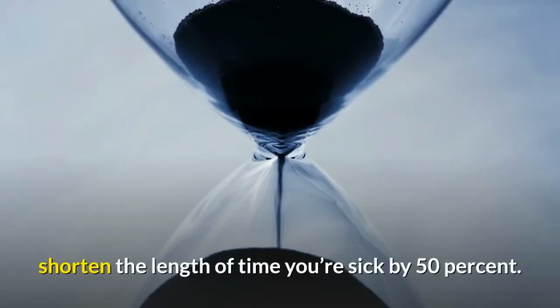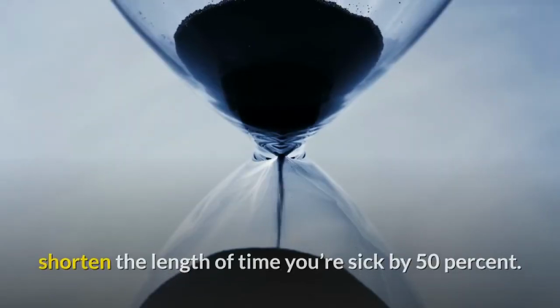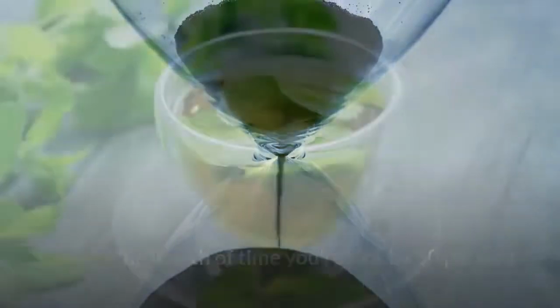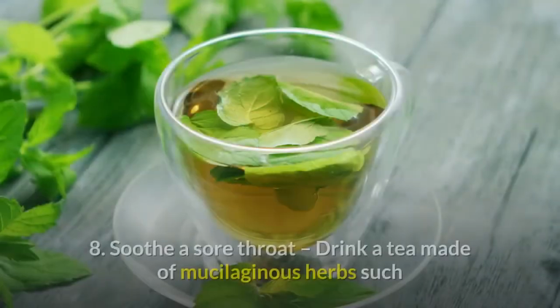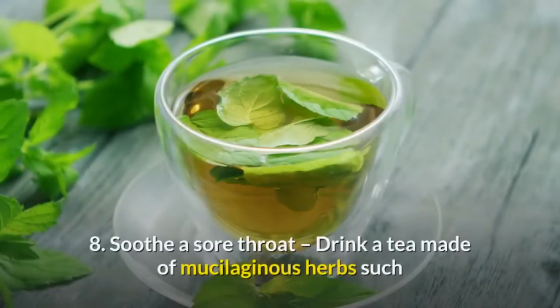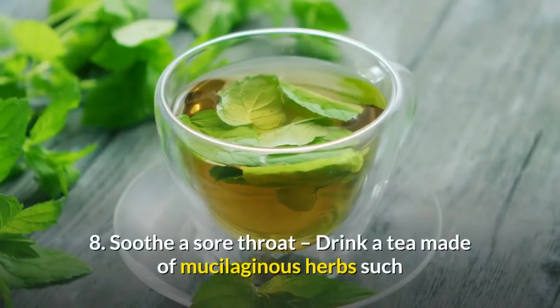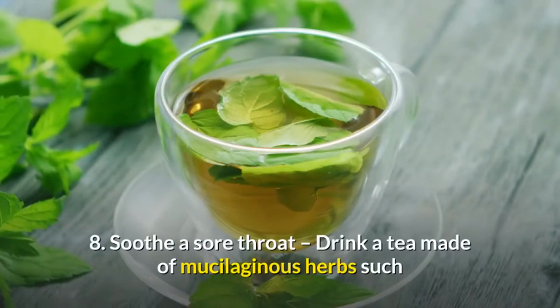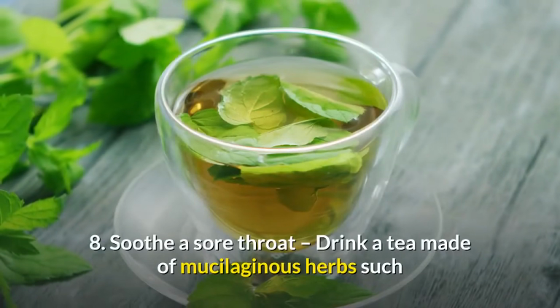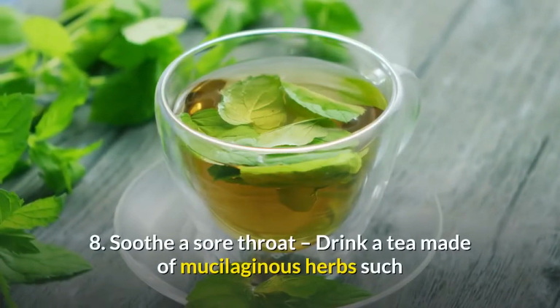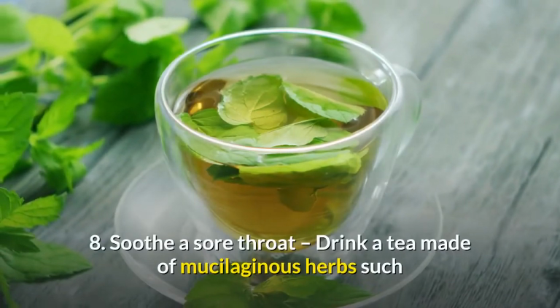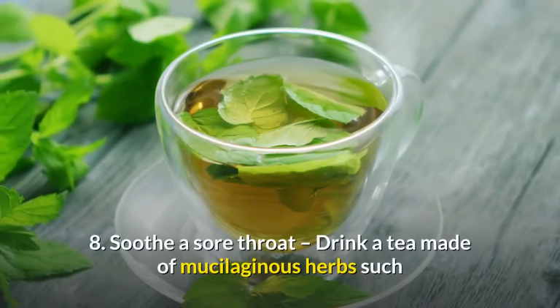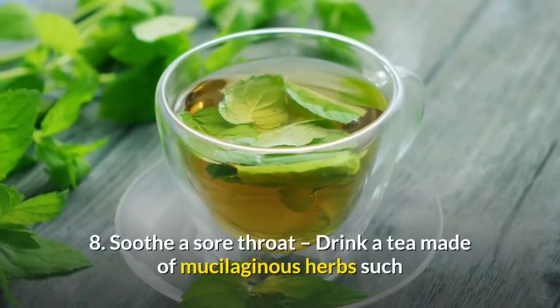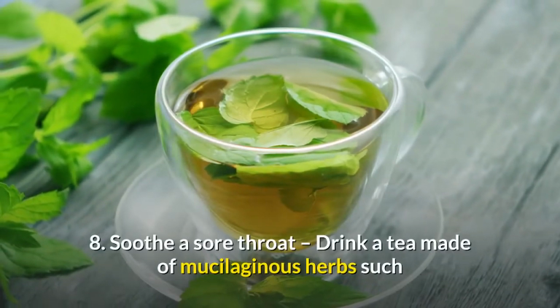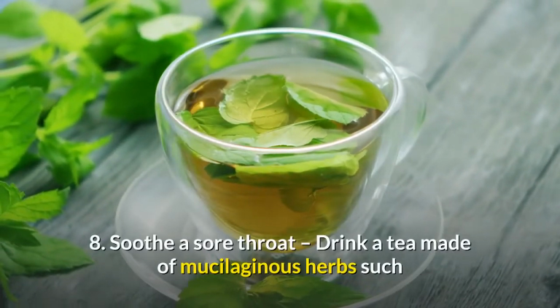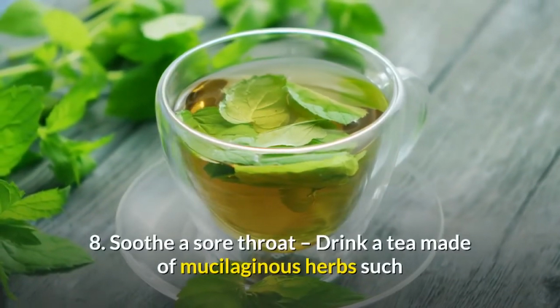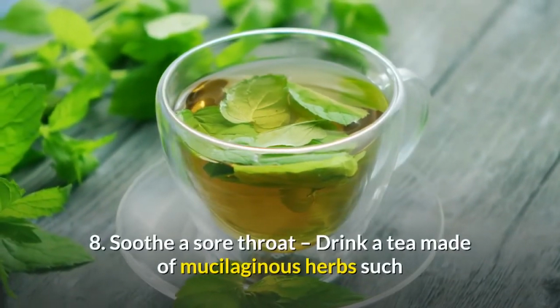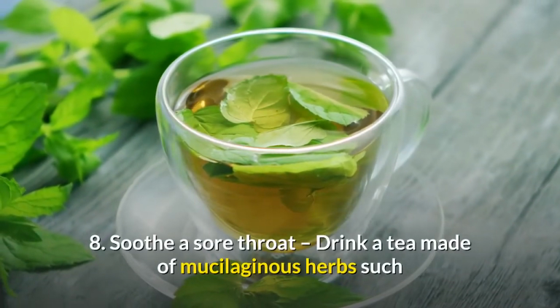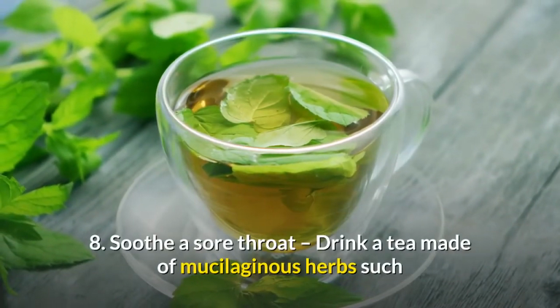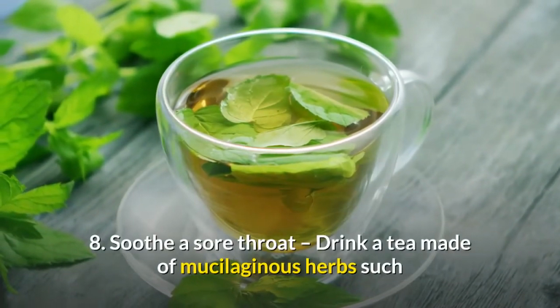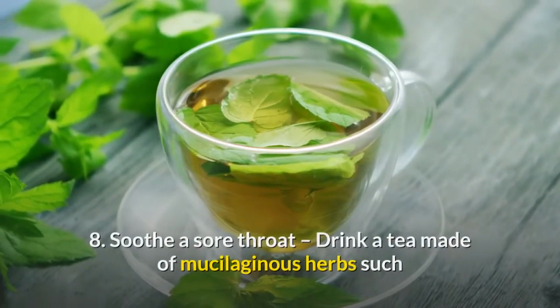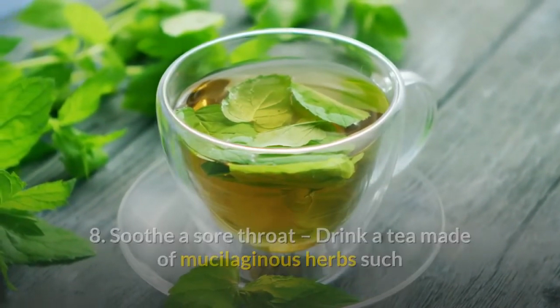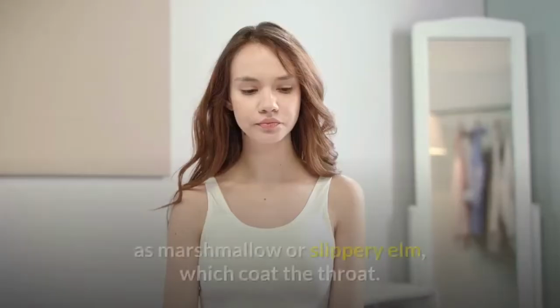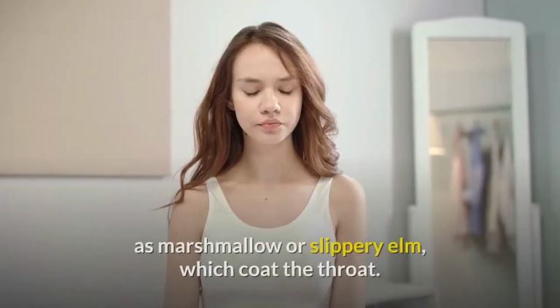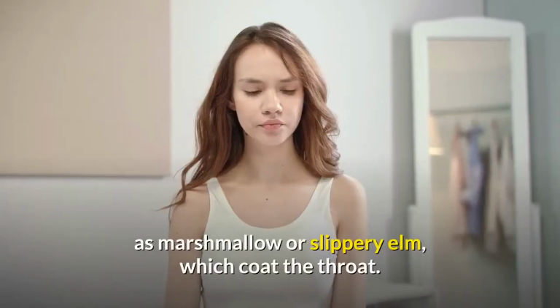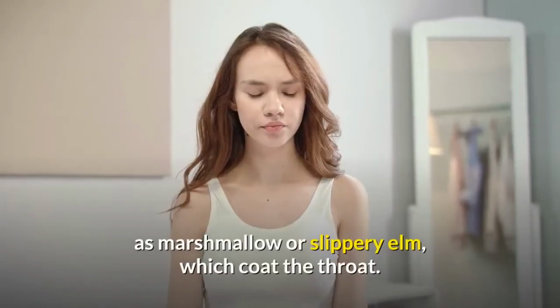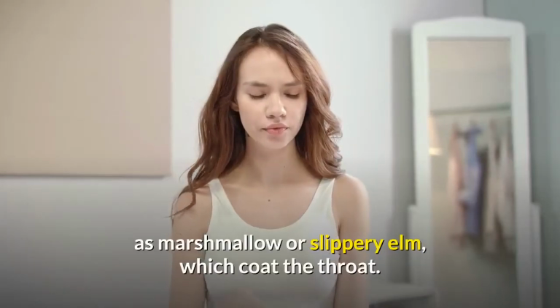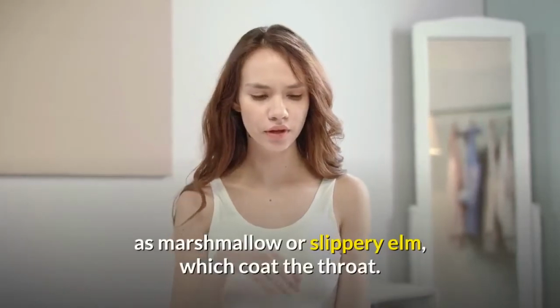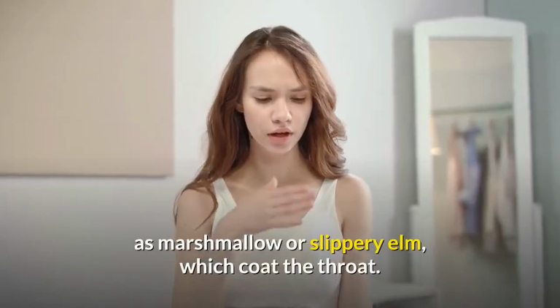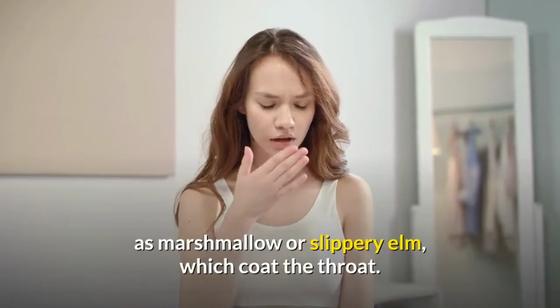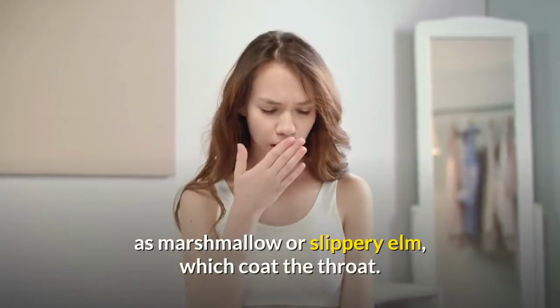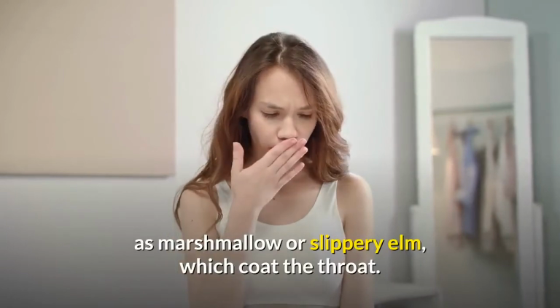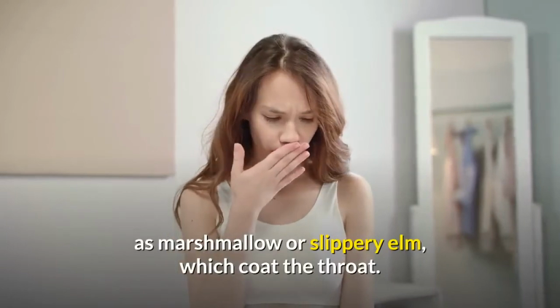8. Soothe a sore throat. Drink a tea made of mucilaginous herbs such as marshmallow or slippery elm, which coat the throat.